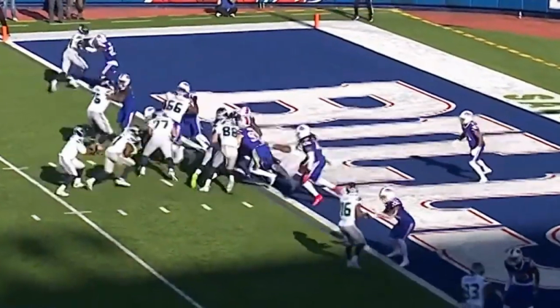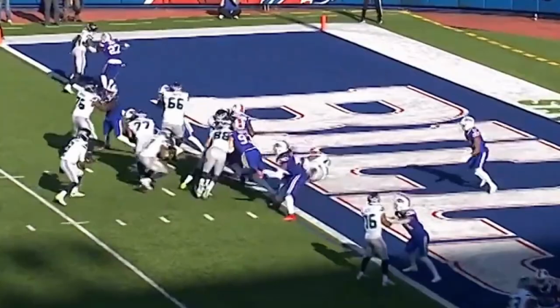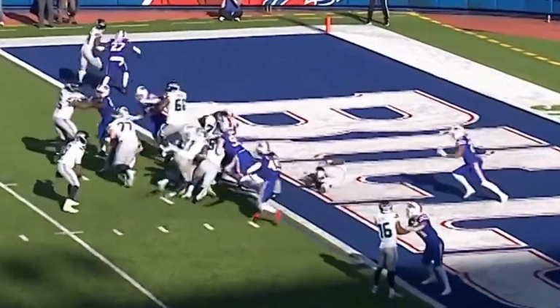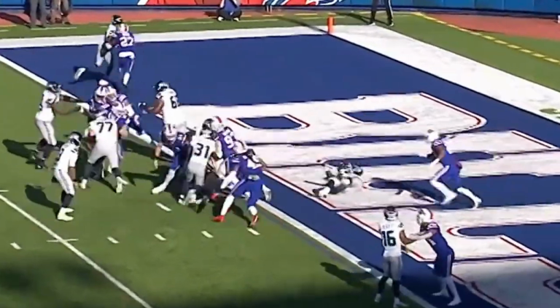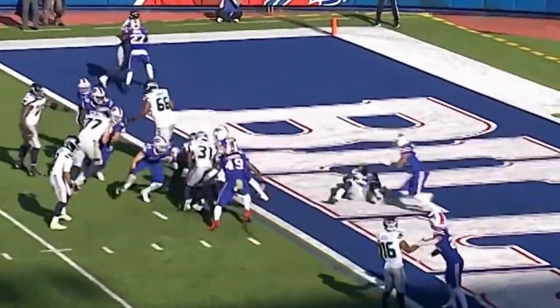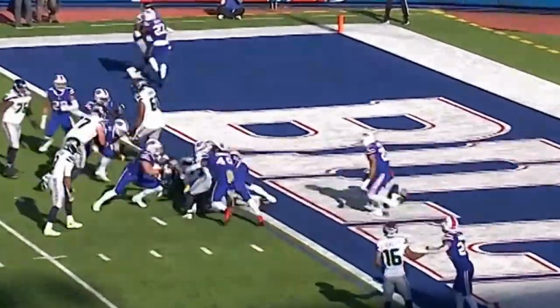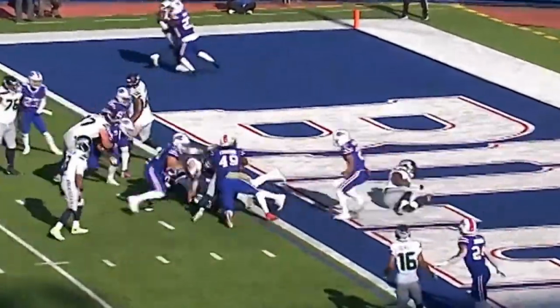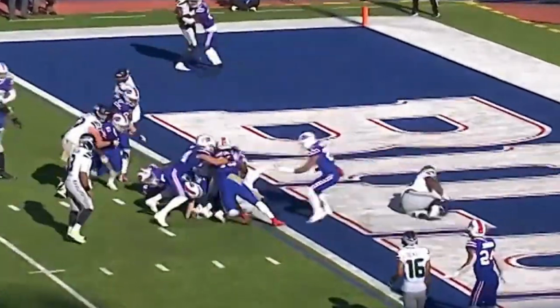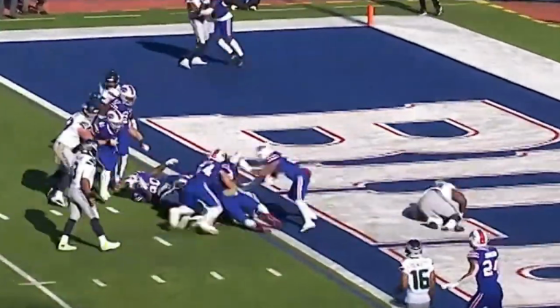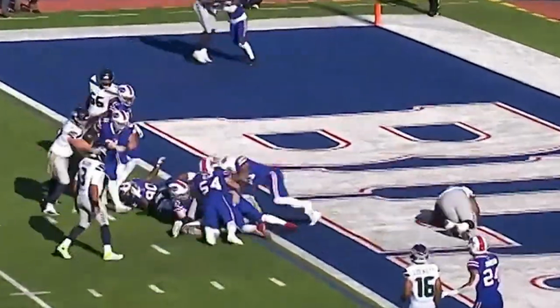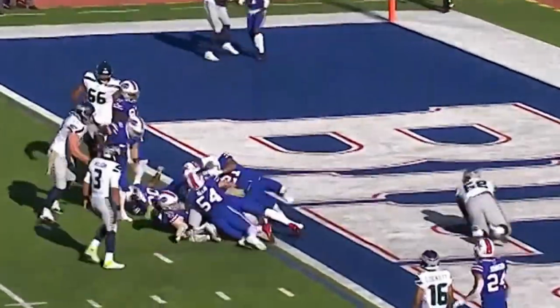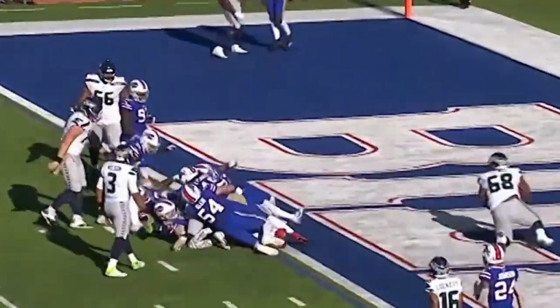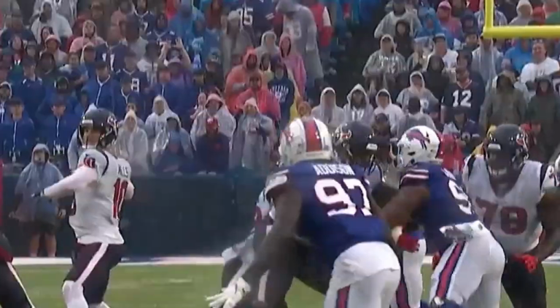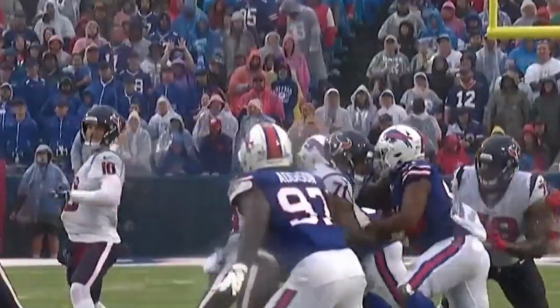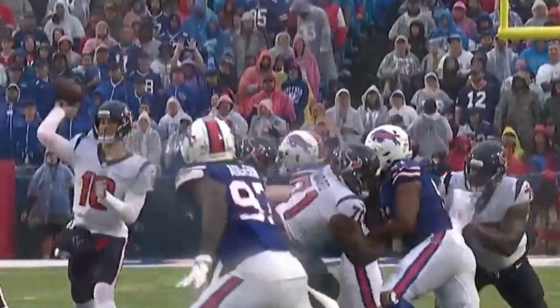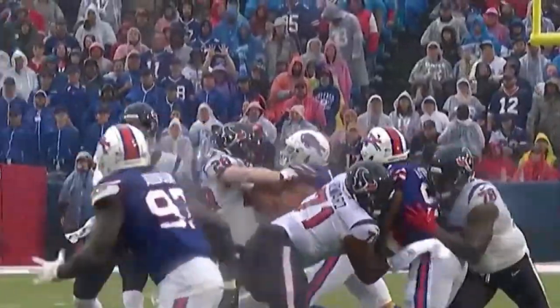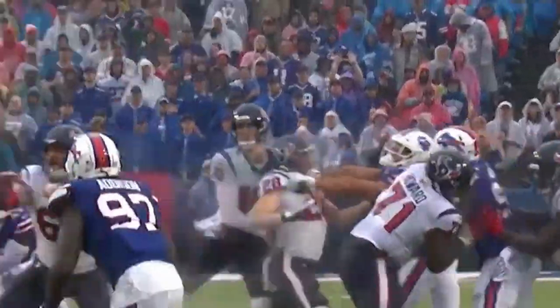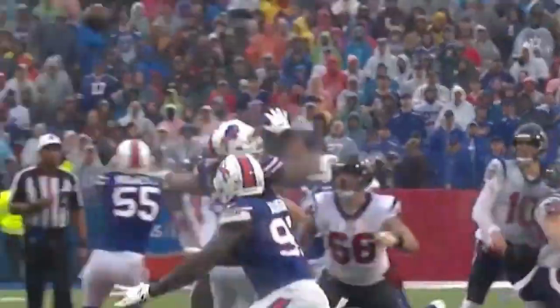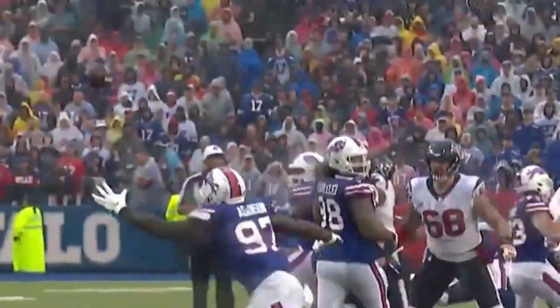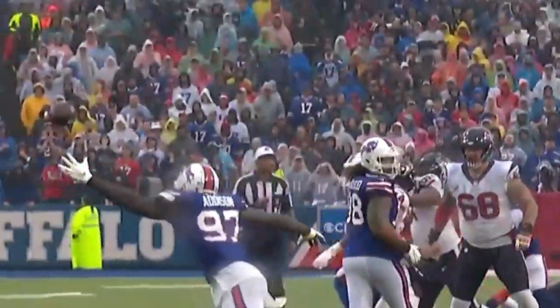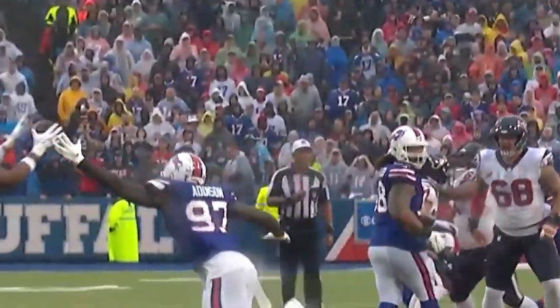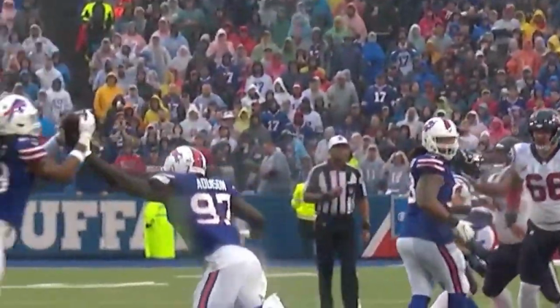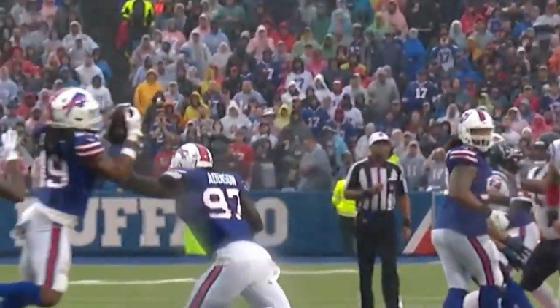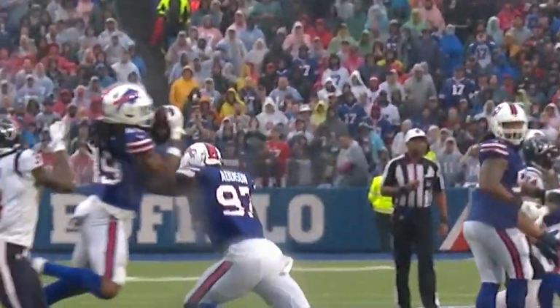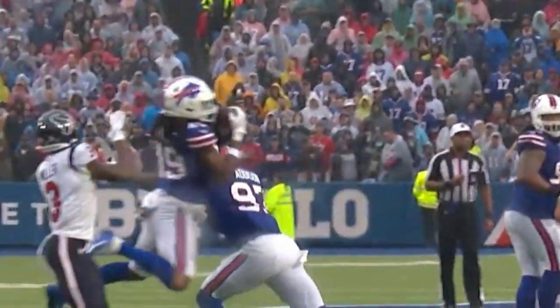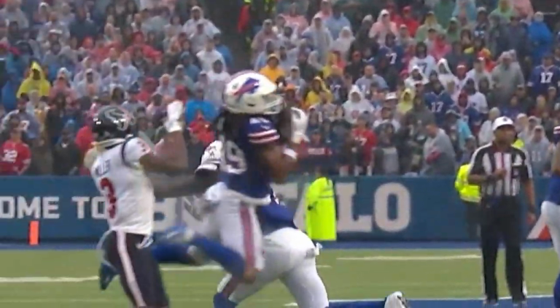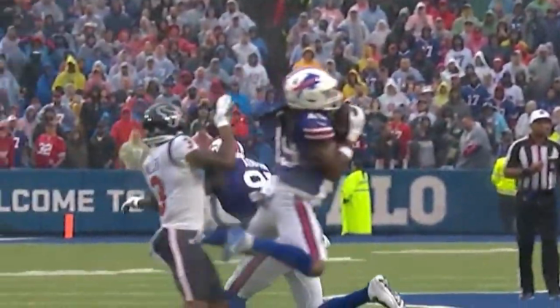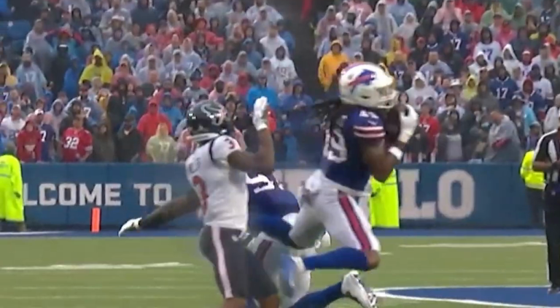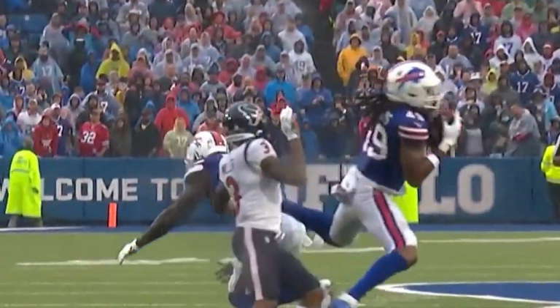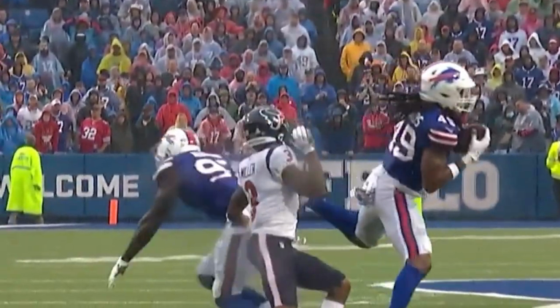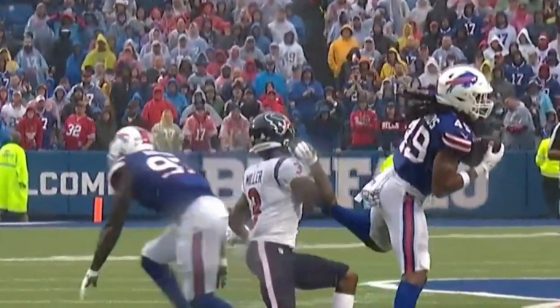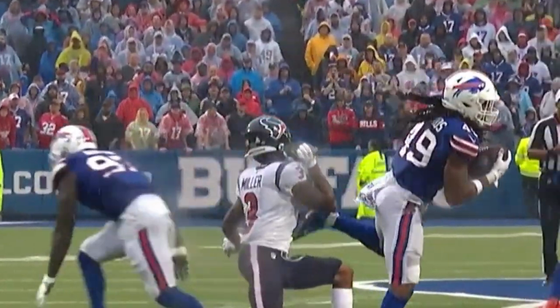Low snap, handed off to Dallas. Up the passing lane, Davis Mills — bad decision.